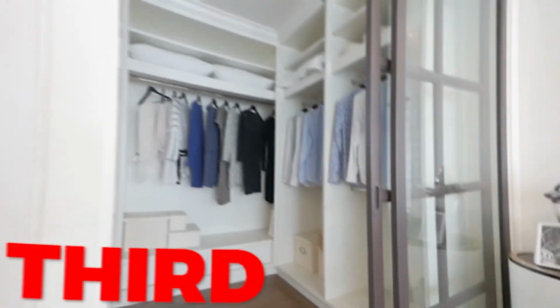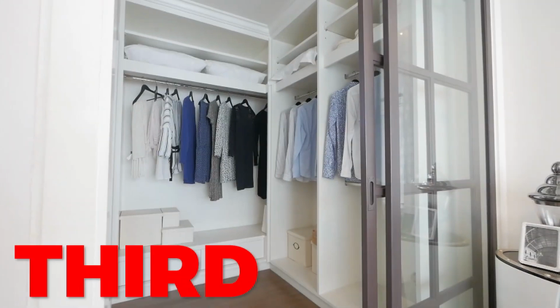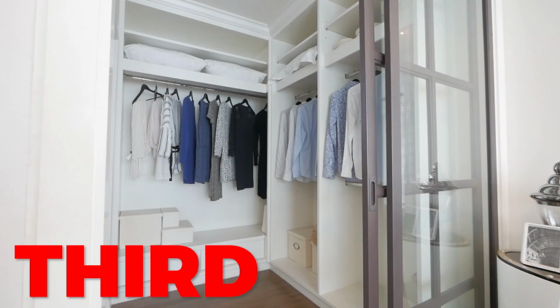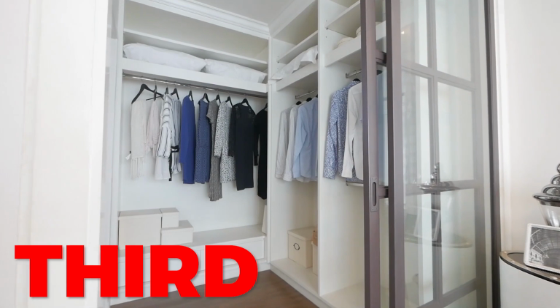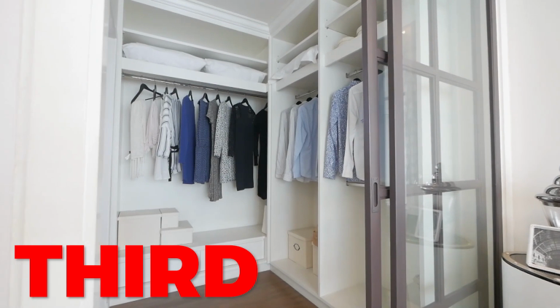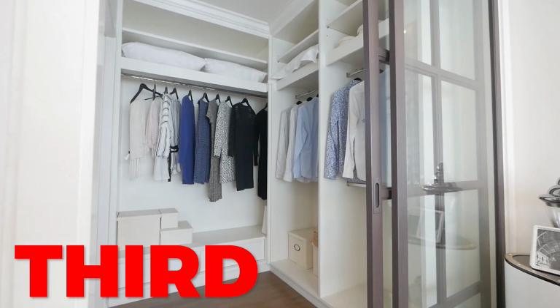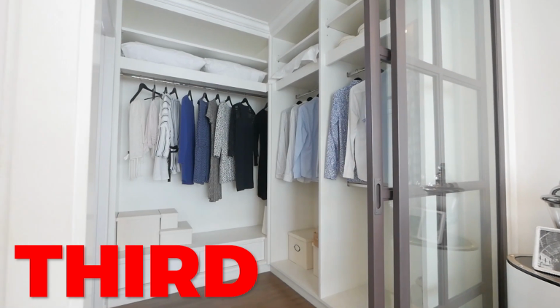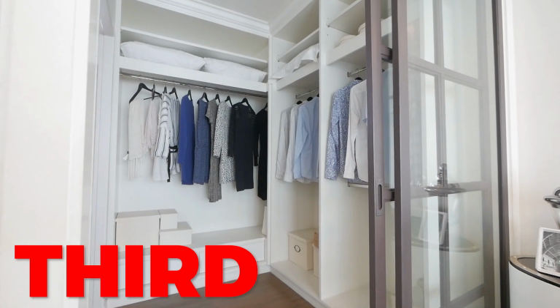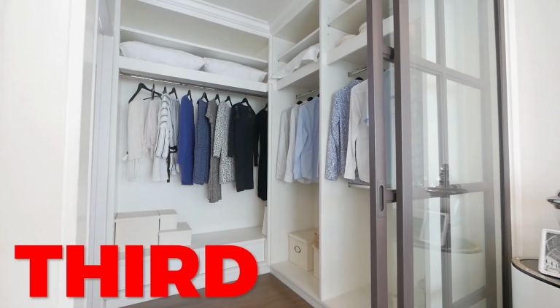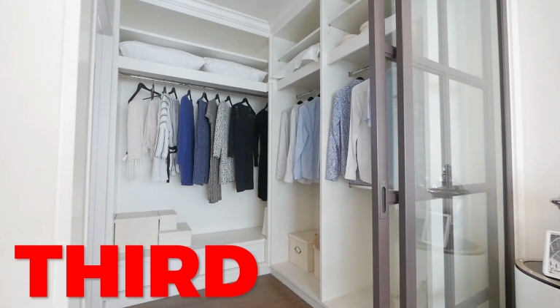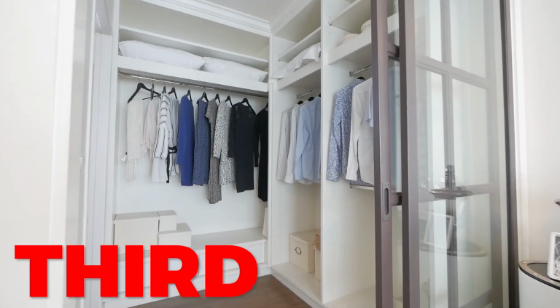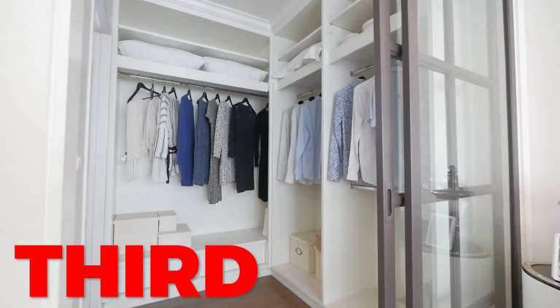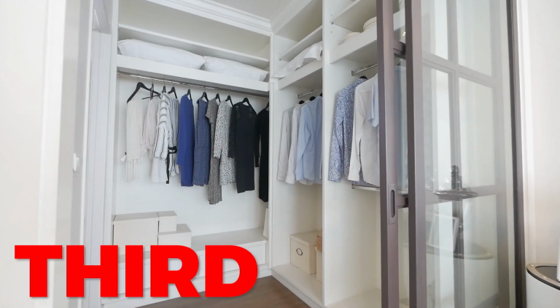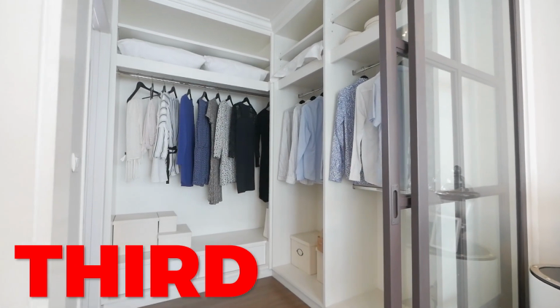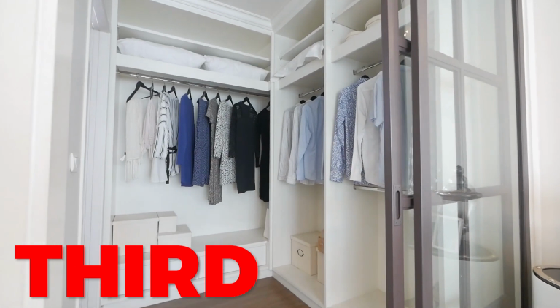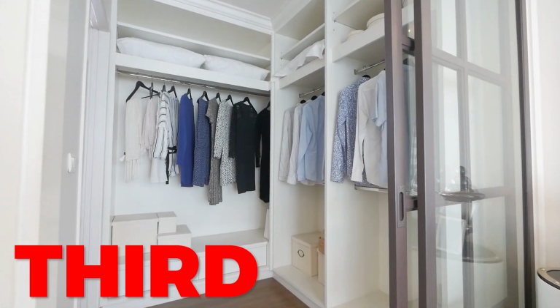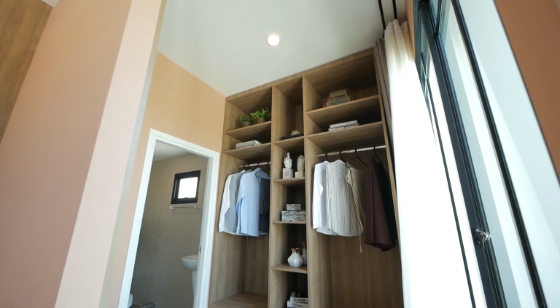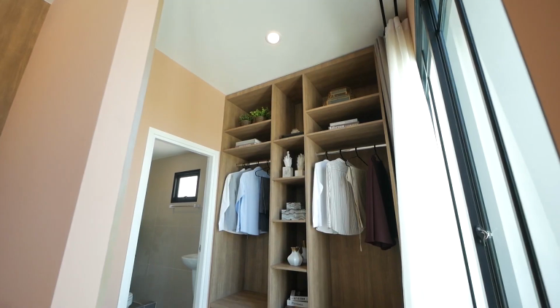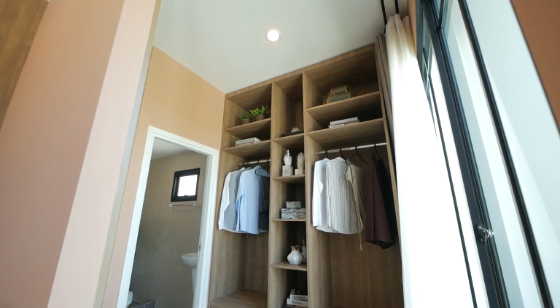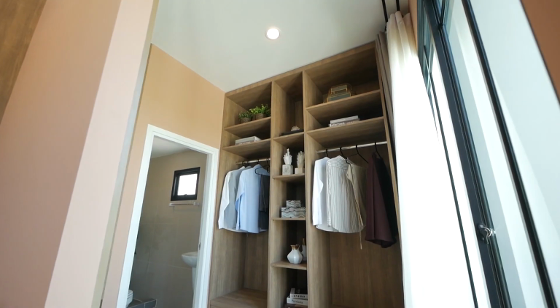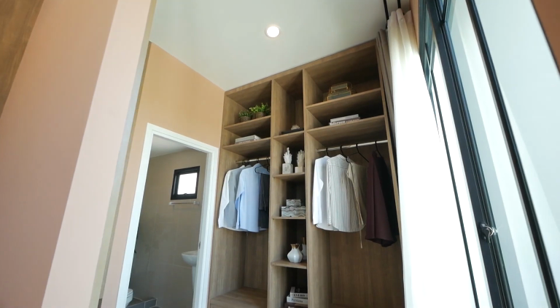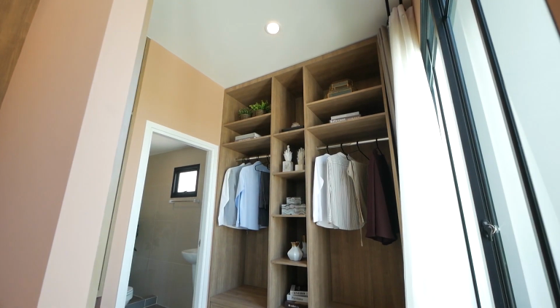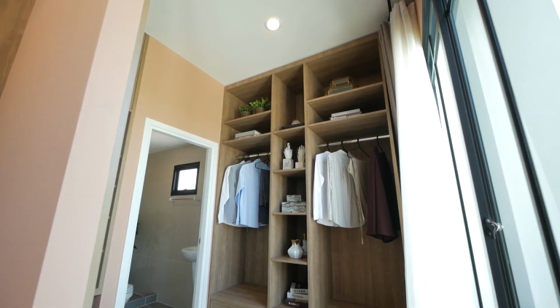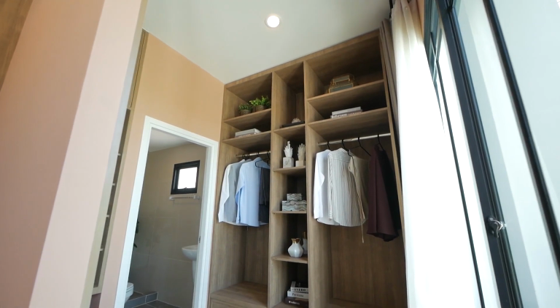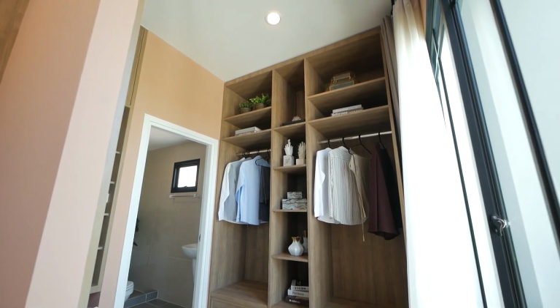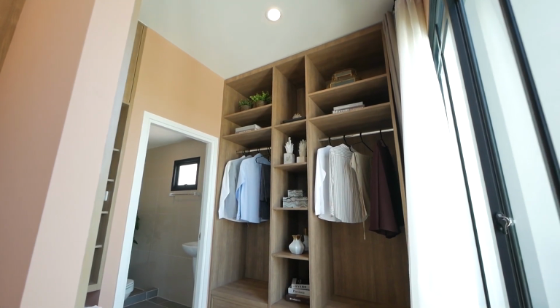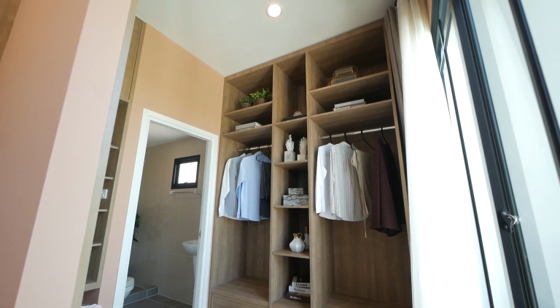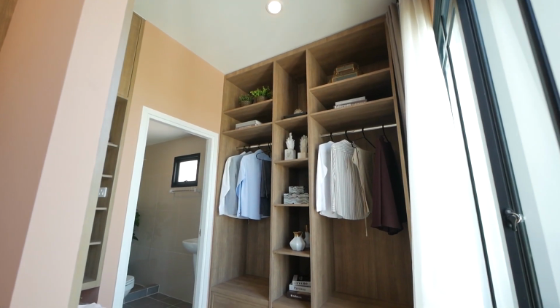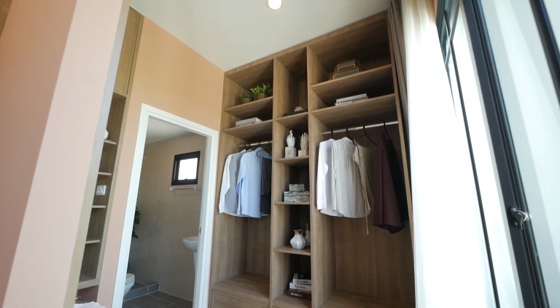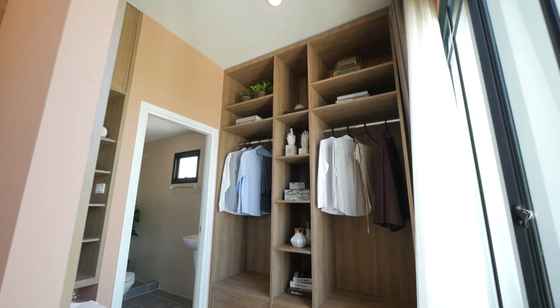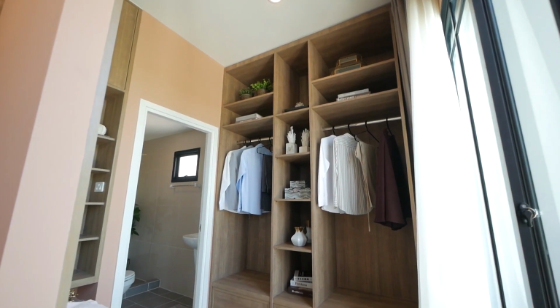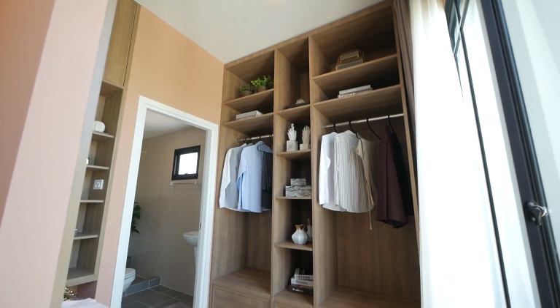Three, assess the space you actually have for the amount of shoes you own. This might make you get rid of more pairs.